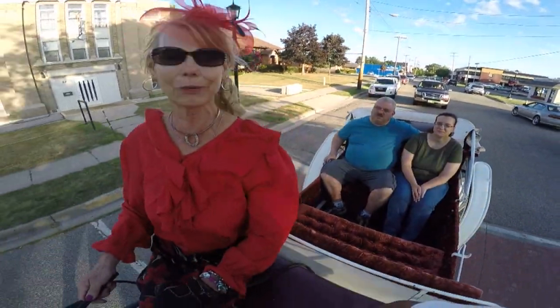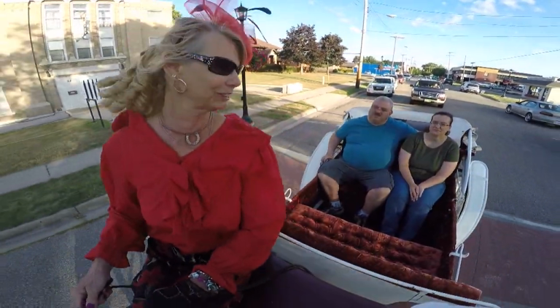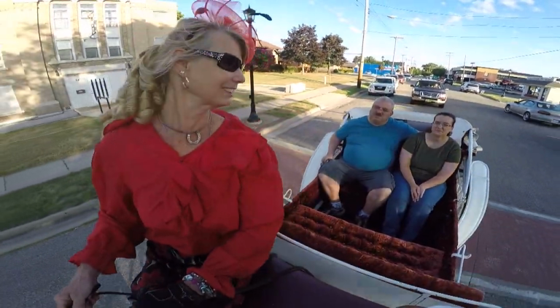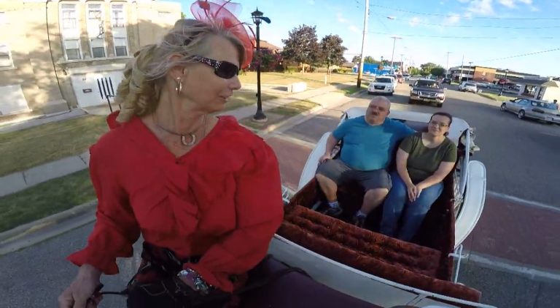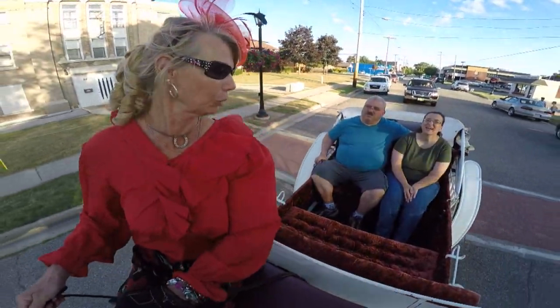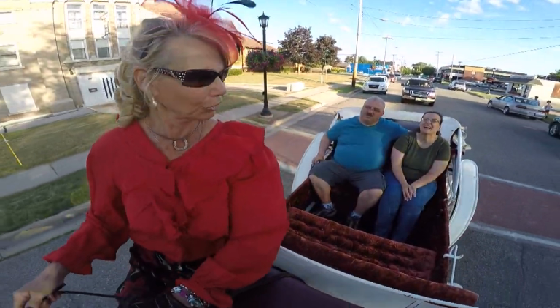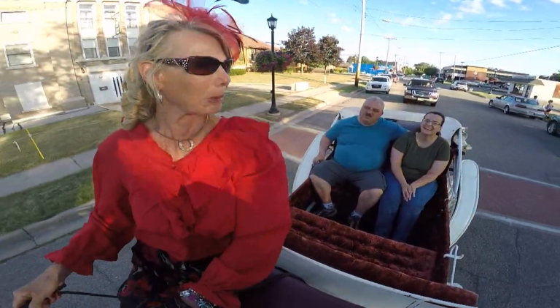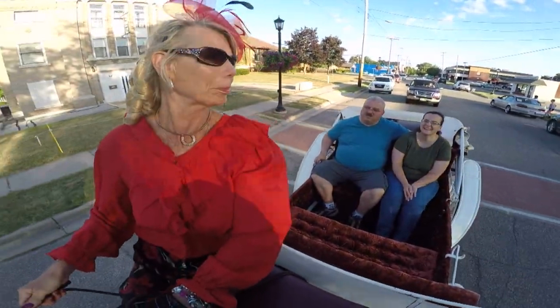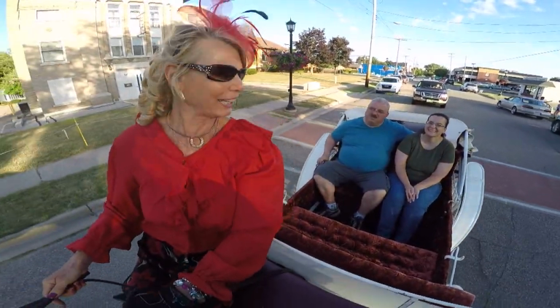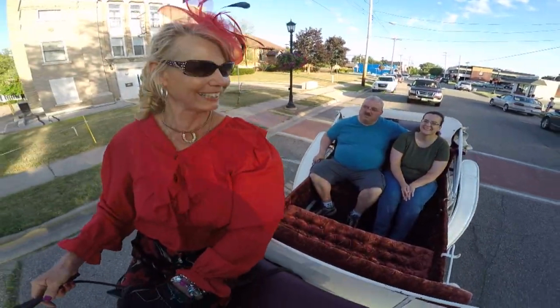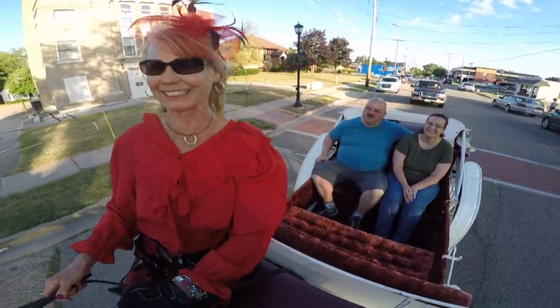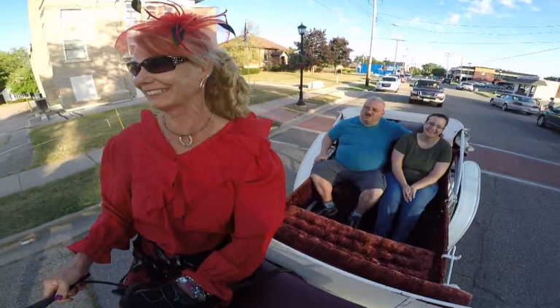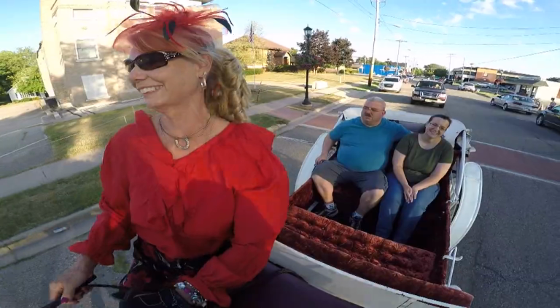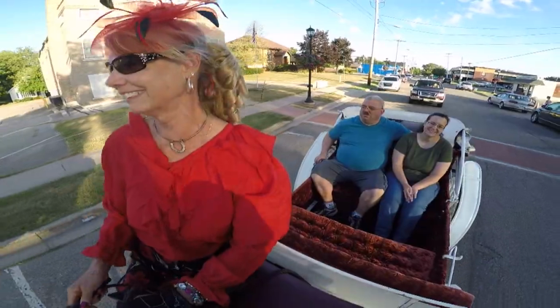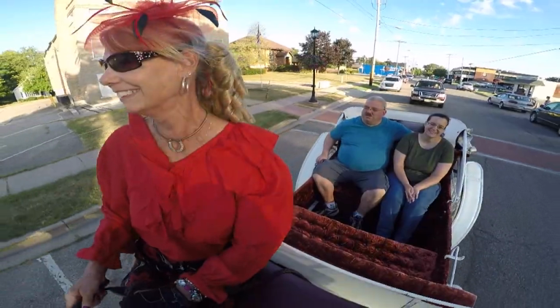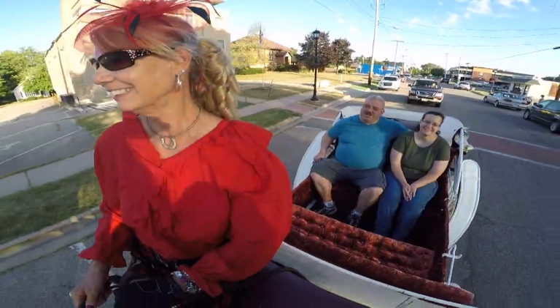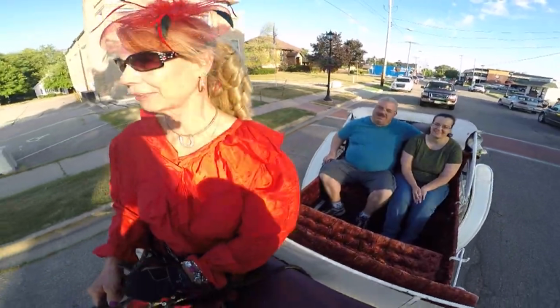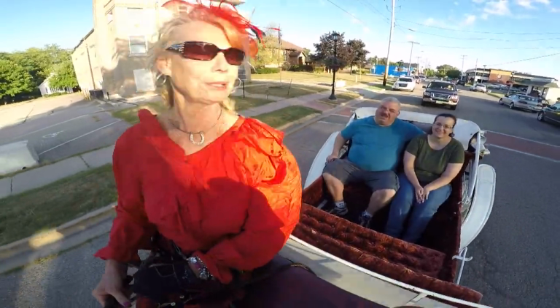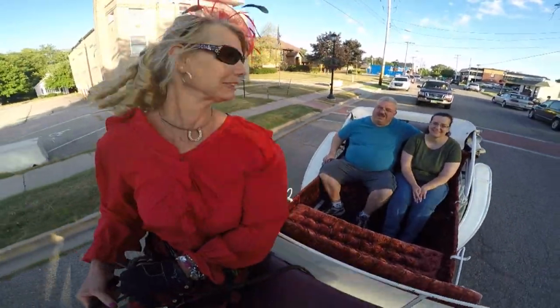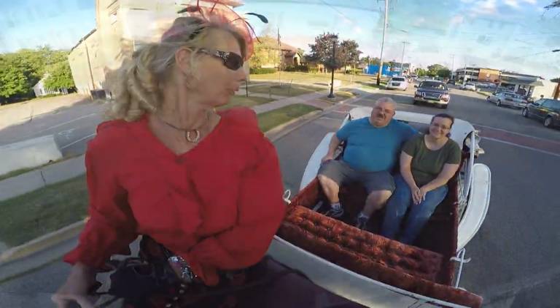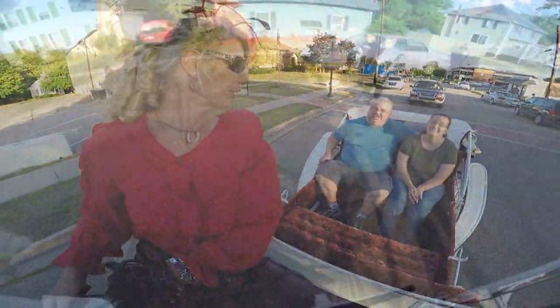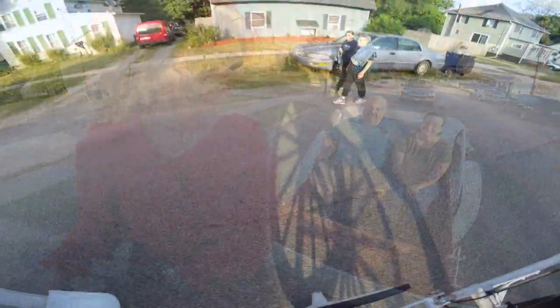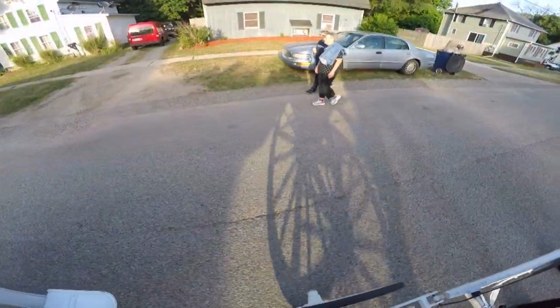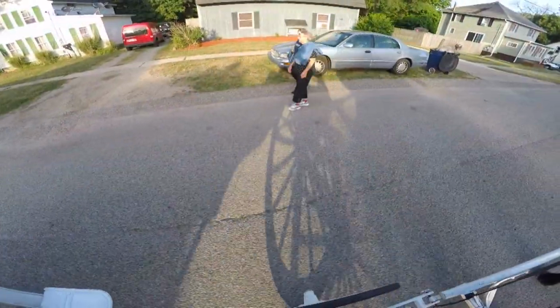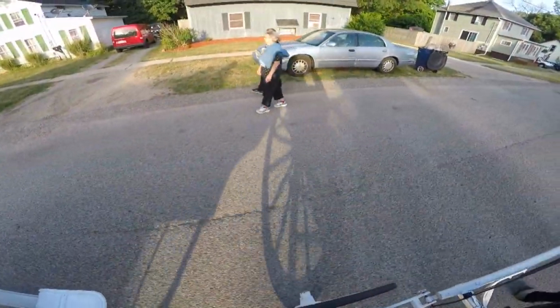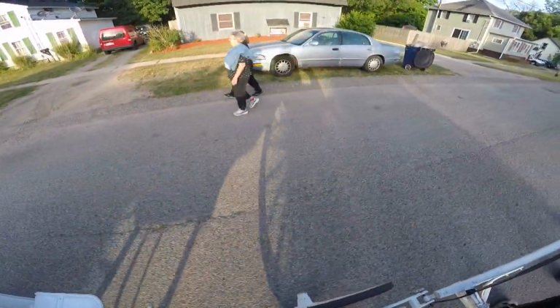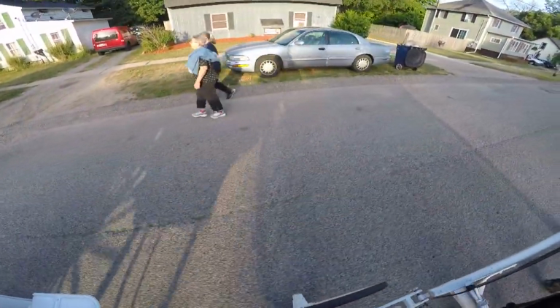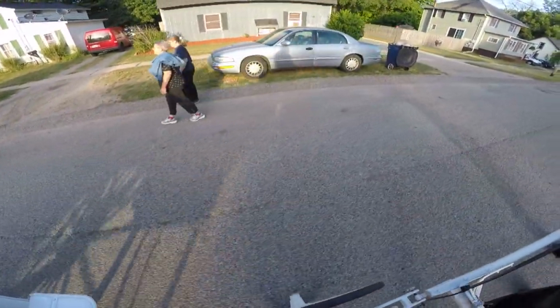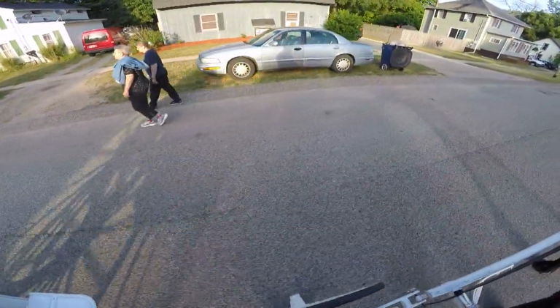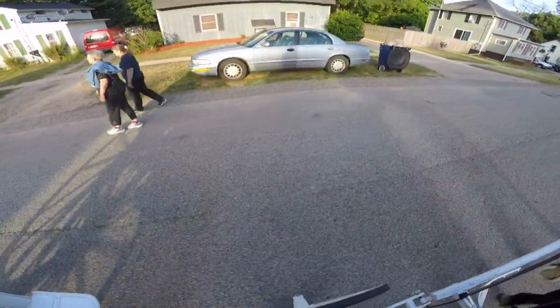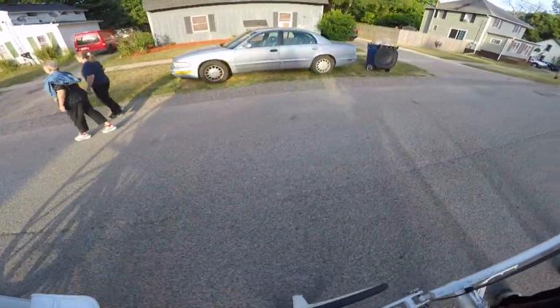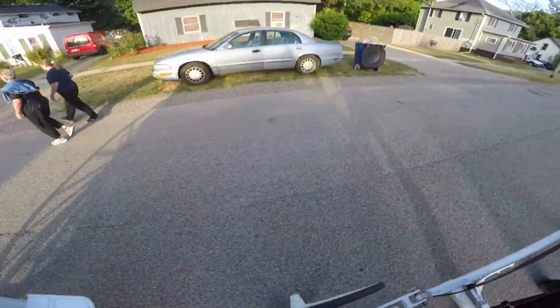My horses in the winter get blankets. They're pretty spoiled — they're my babies.